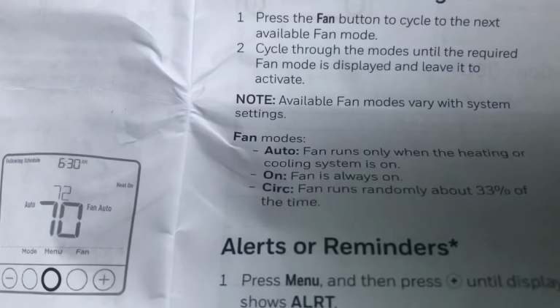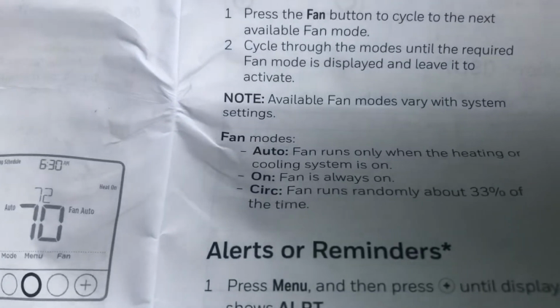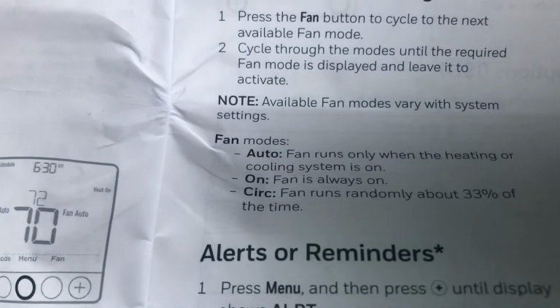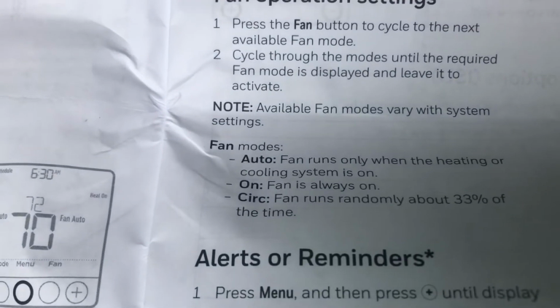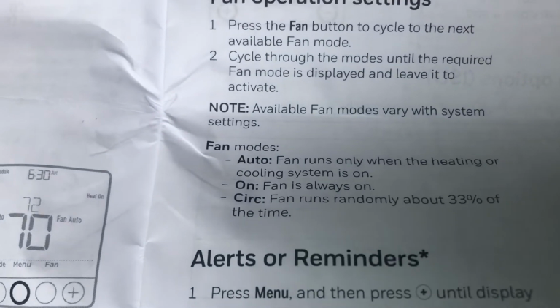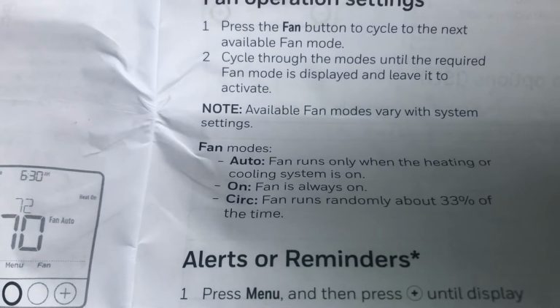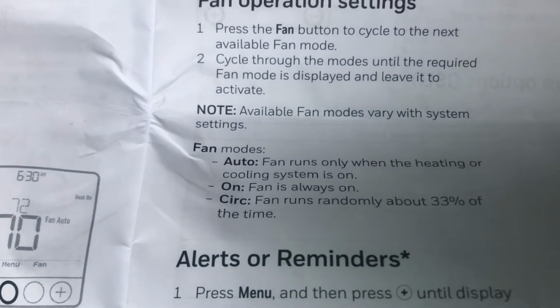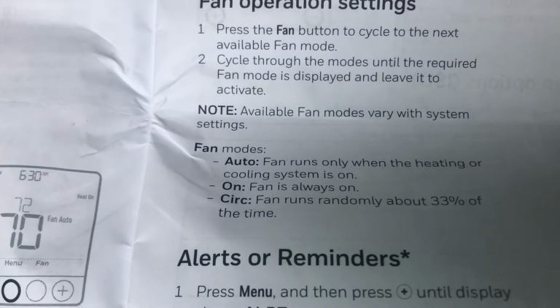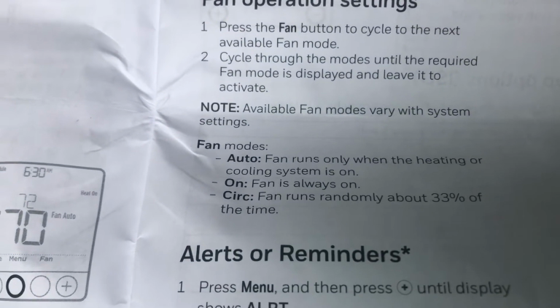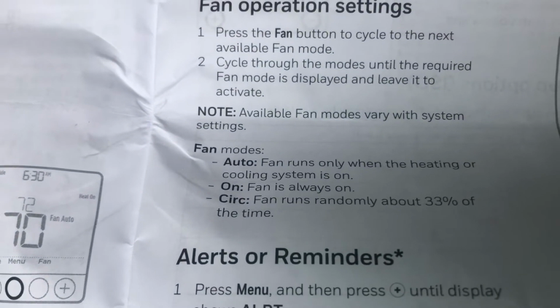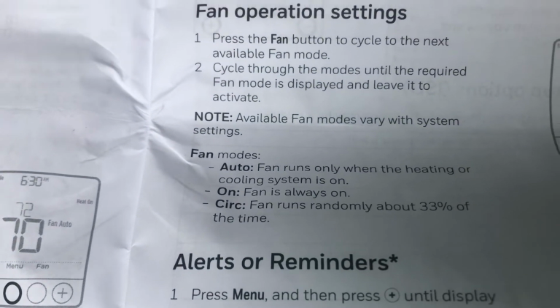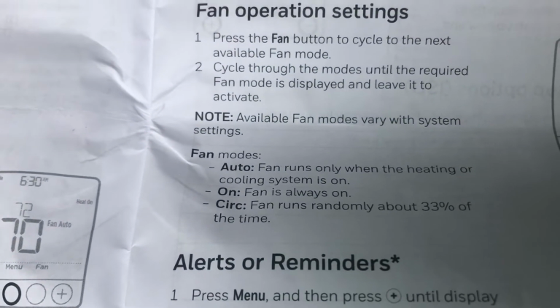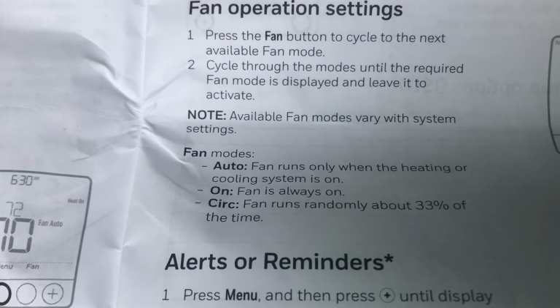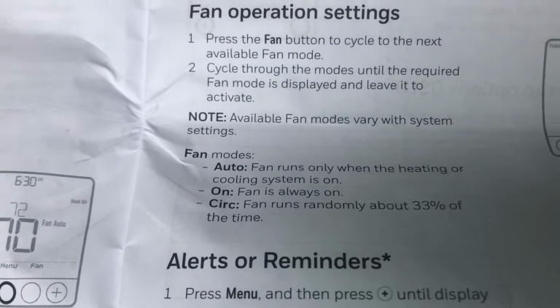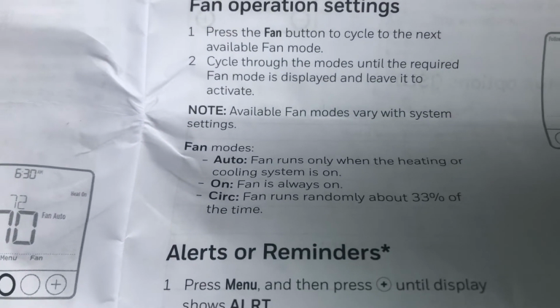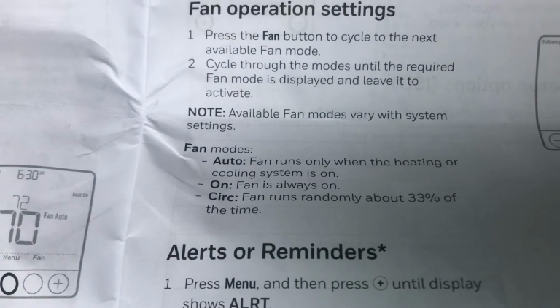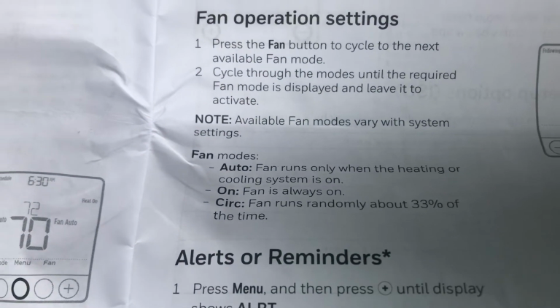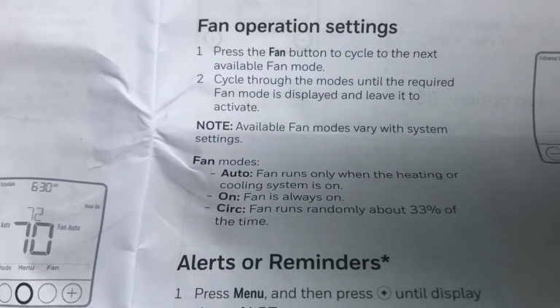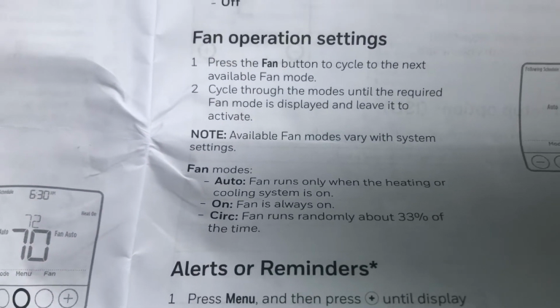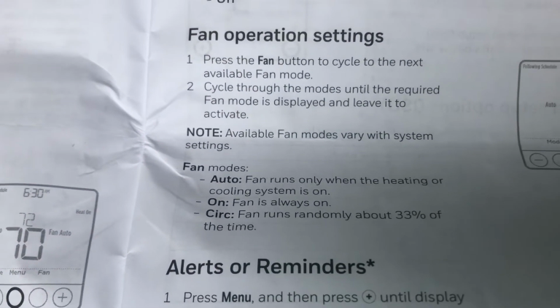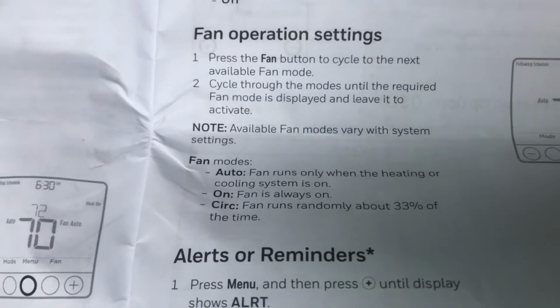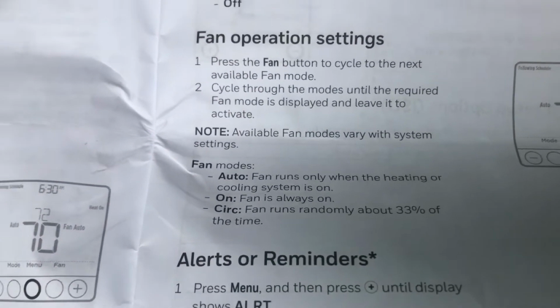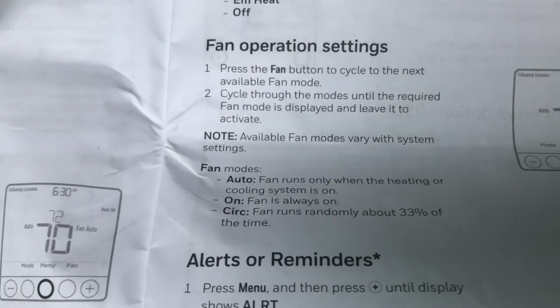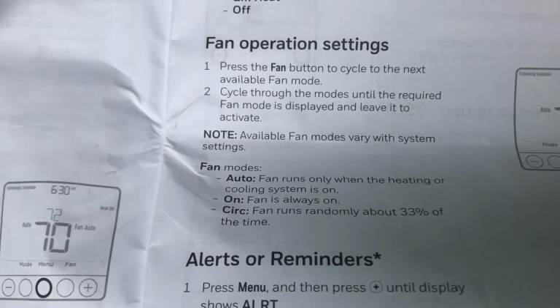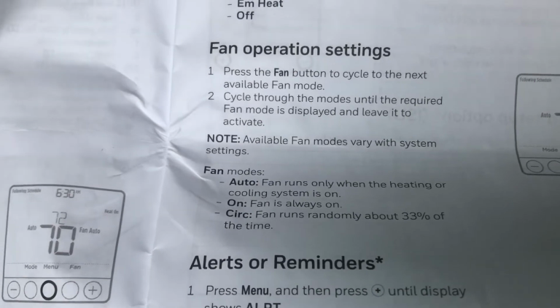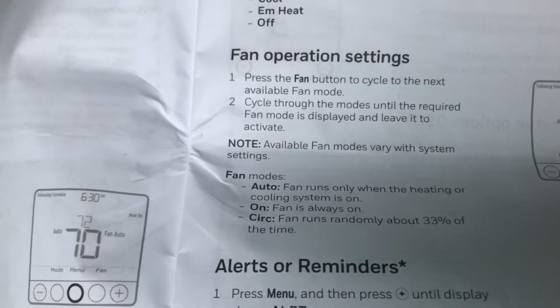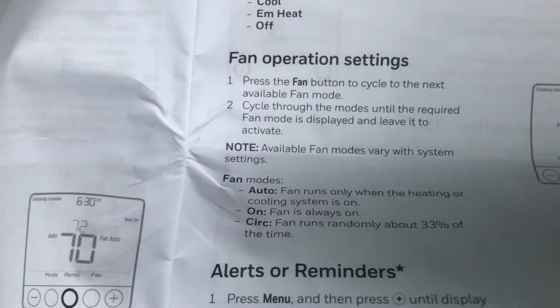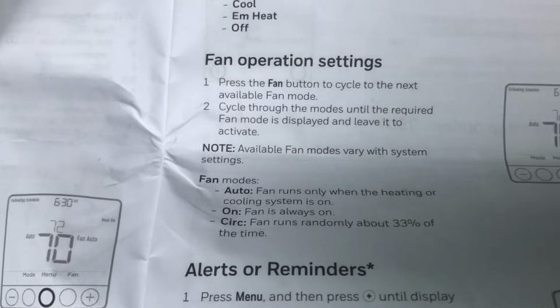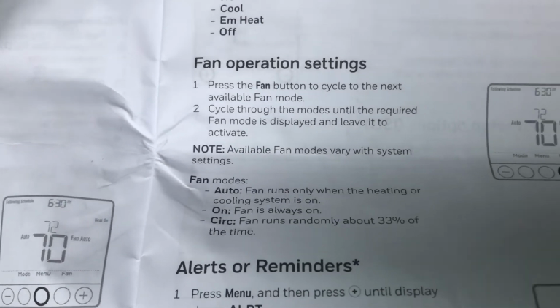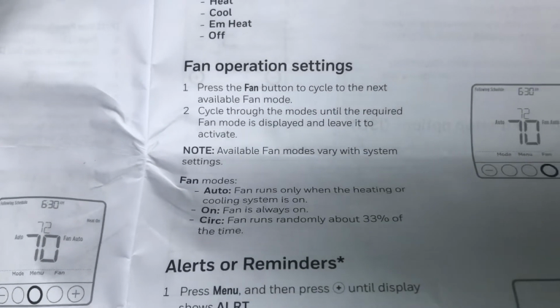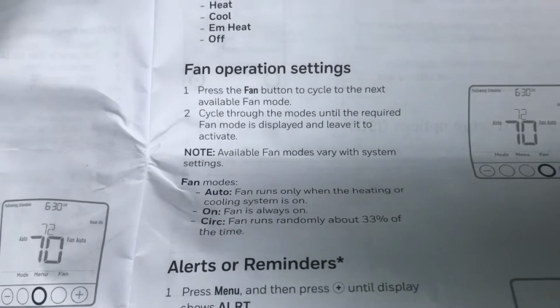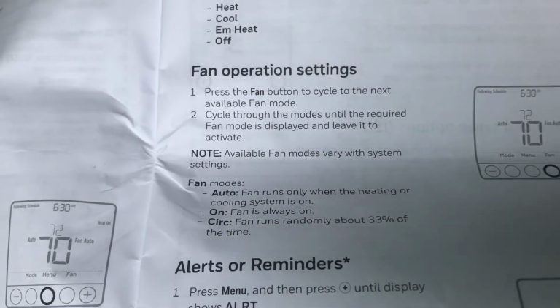On circulation mode, the fan runs randomly about 33% of the time — so again, it's like 20 minutes per hour, one third.